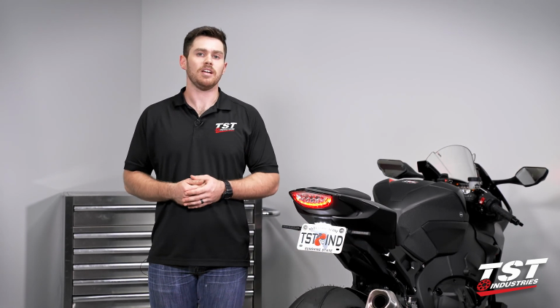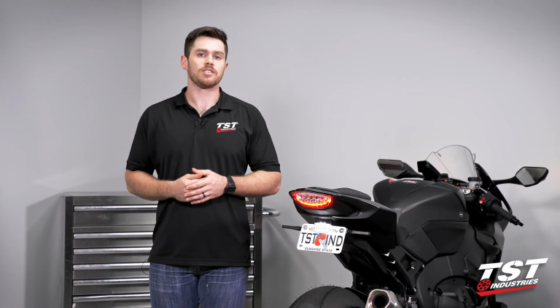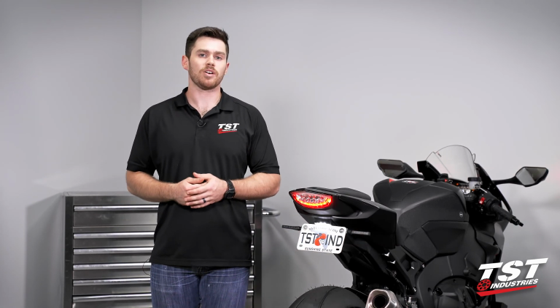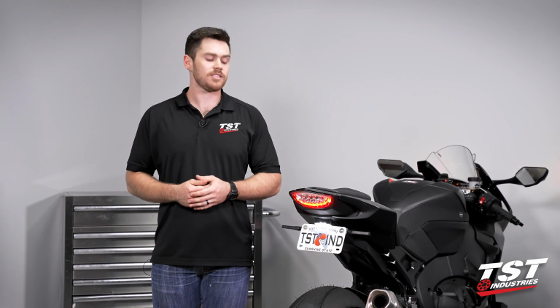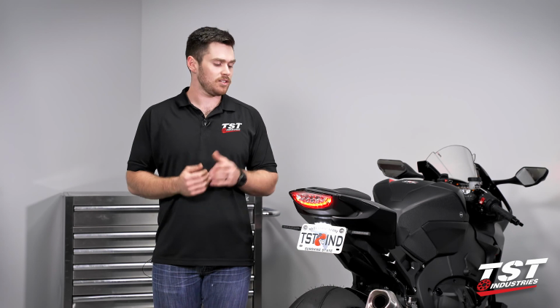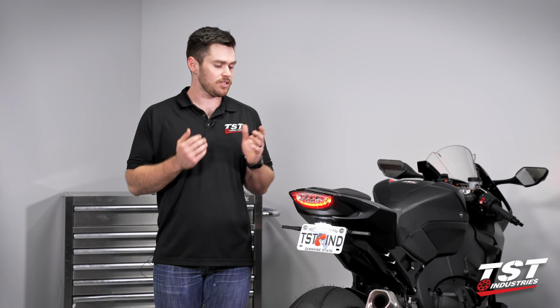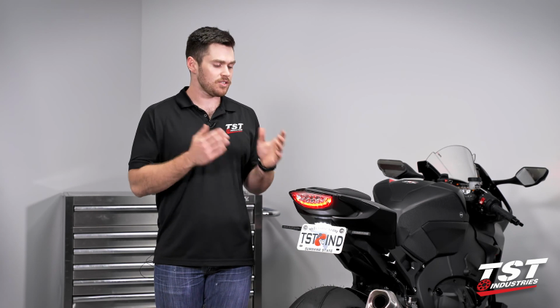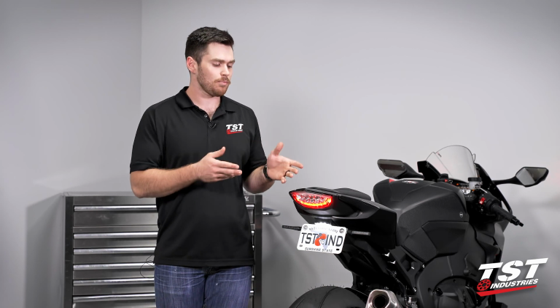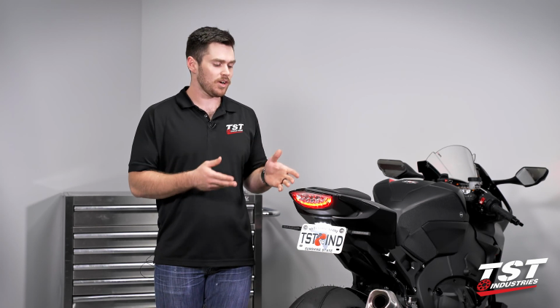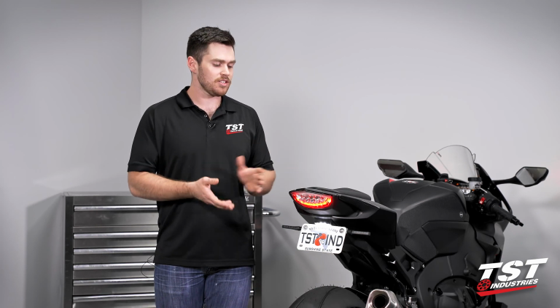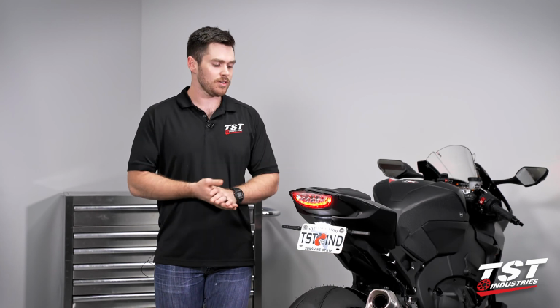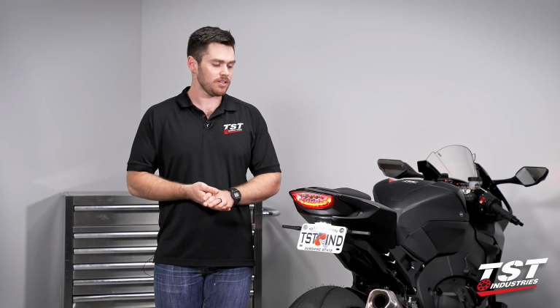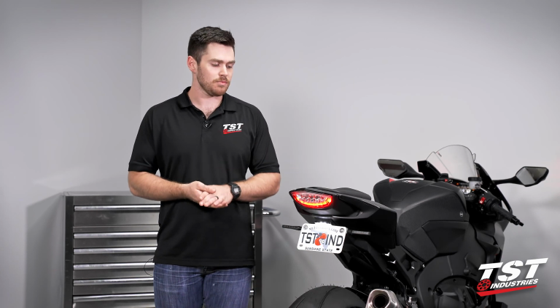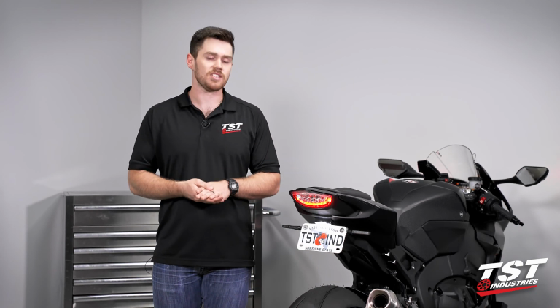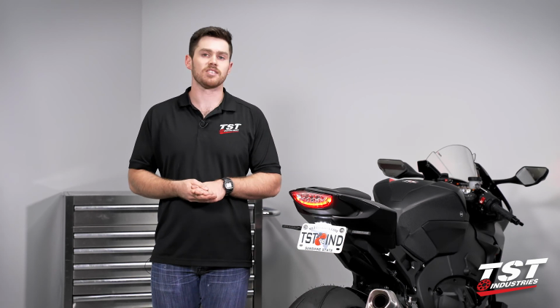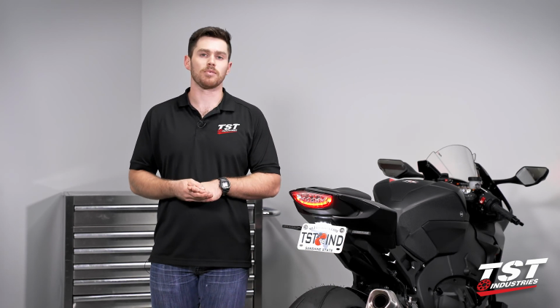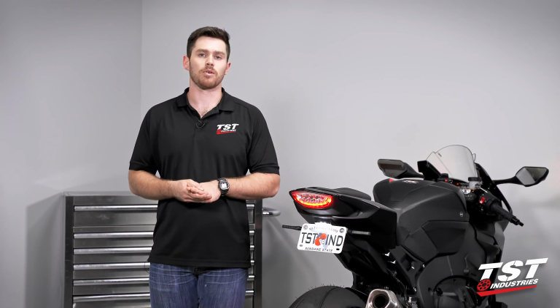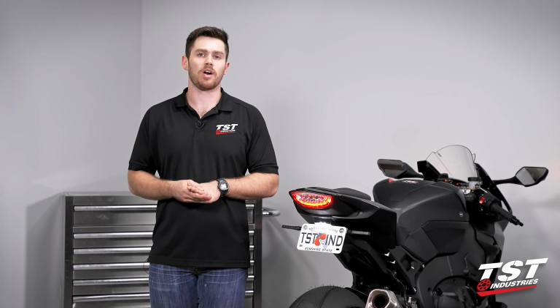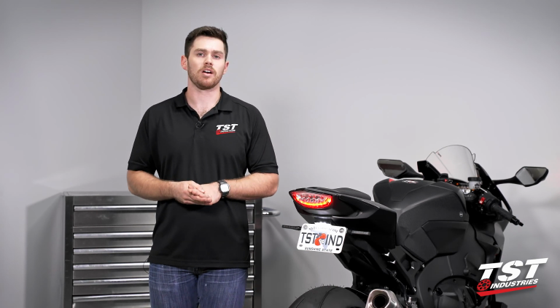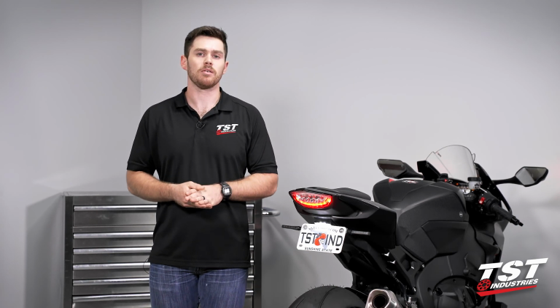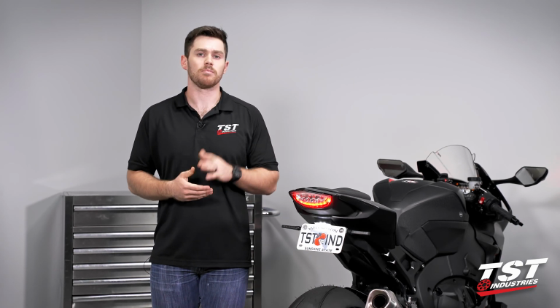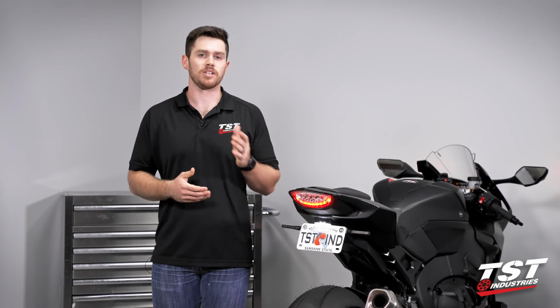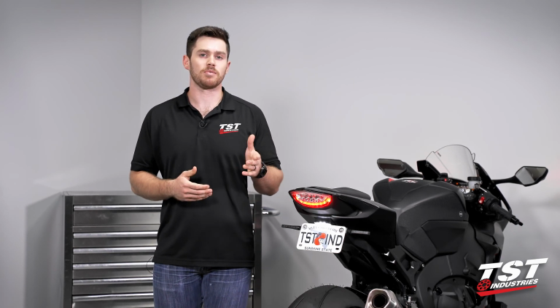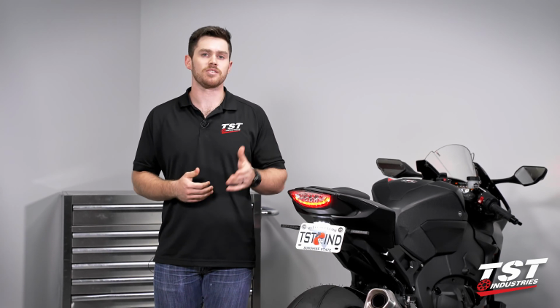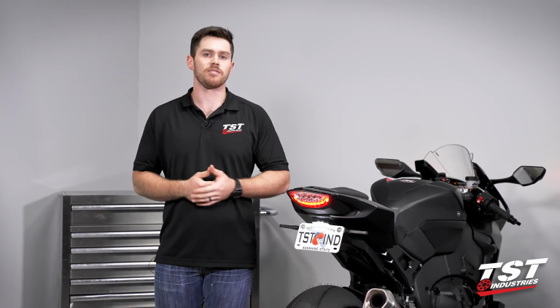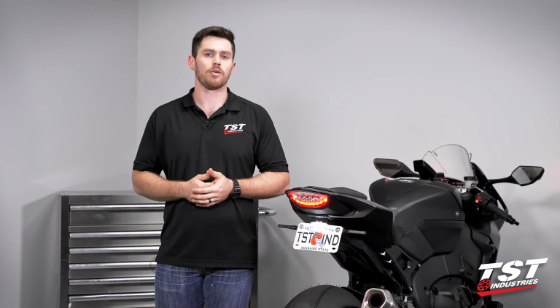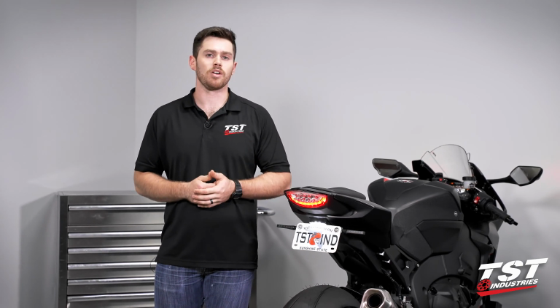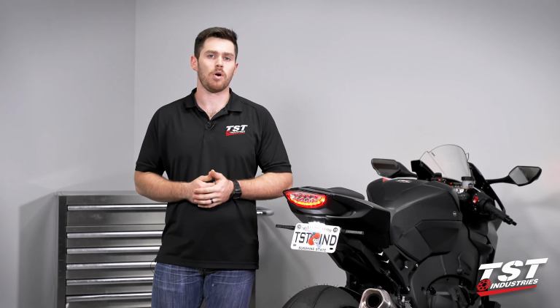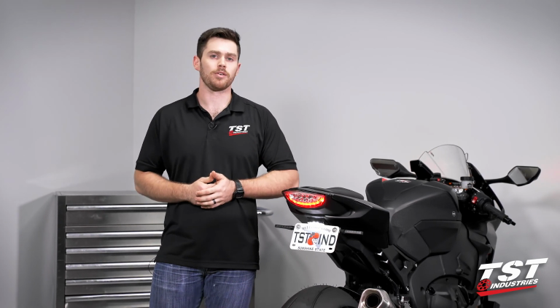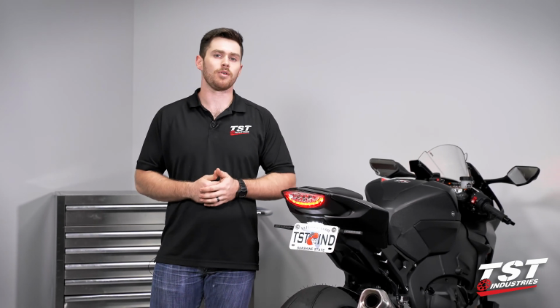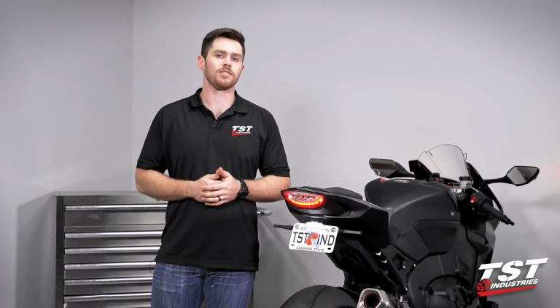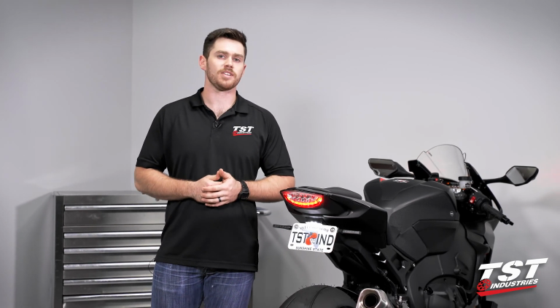So guys, let's just jump right into it. There's some disassembly required, but it's pretty straightforward and I'll walk you through every step.